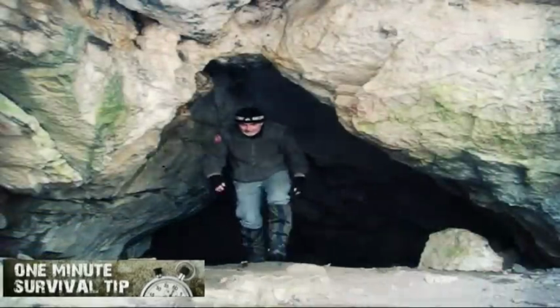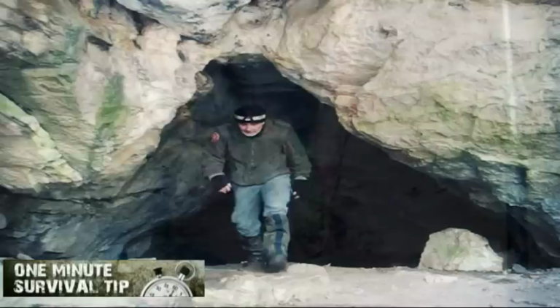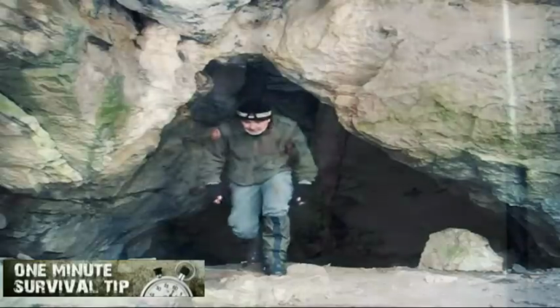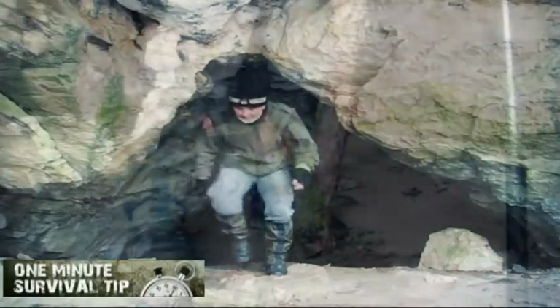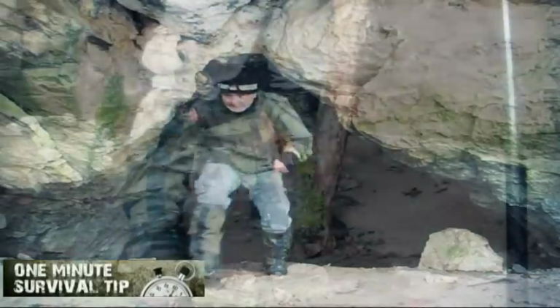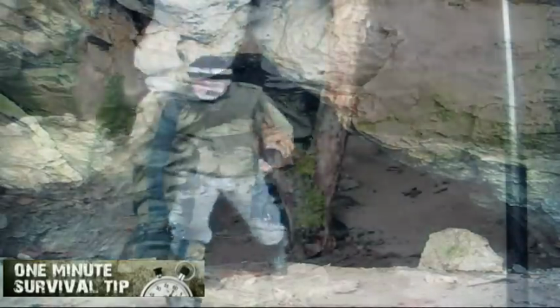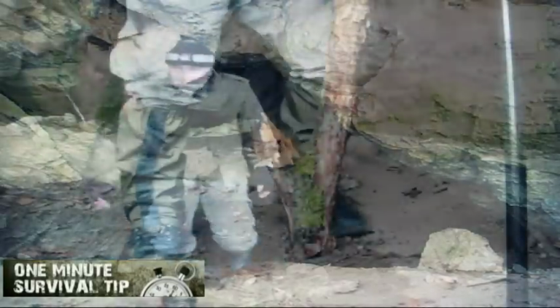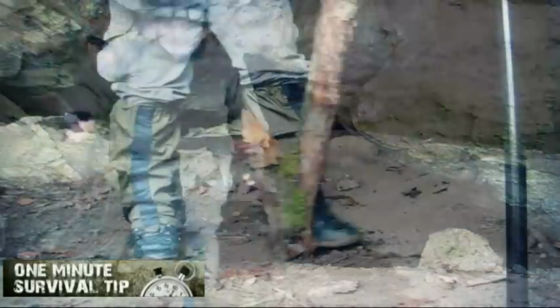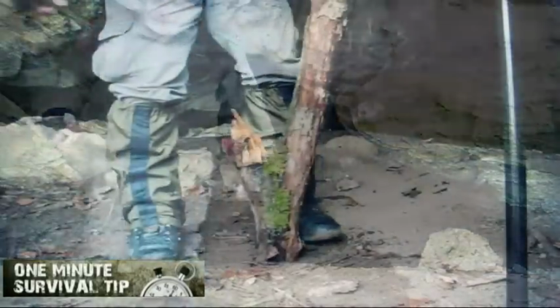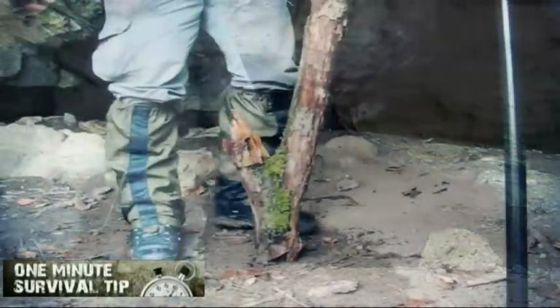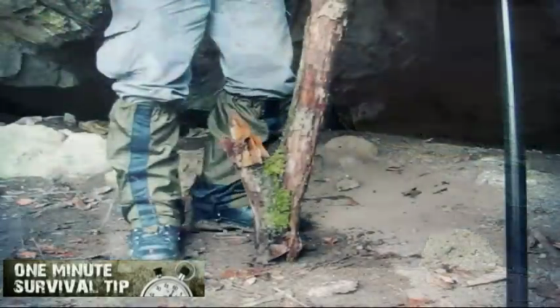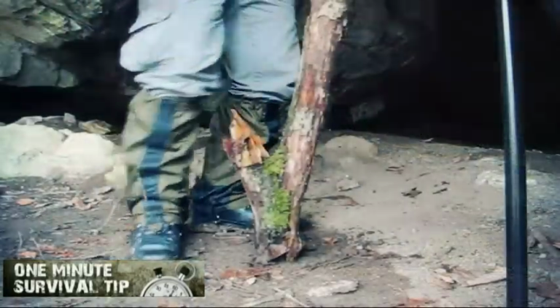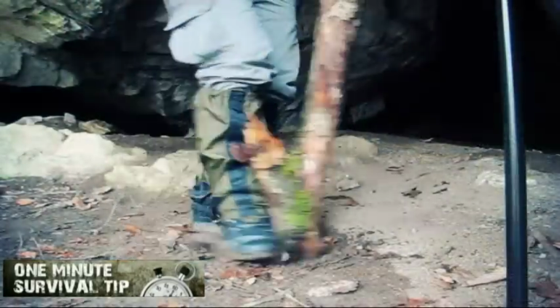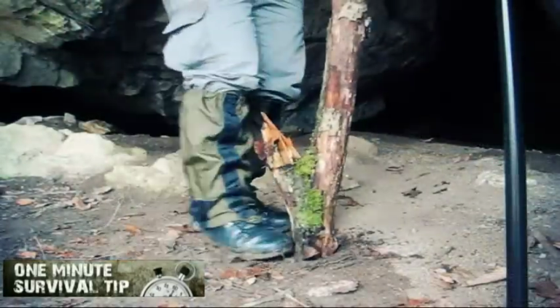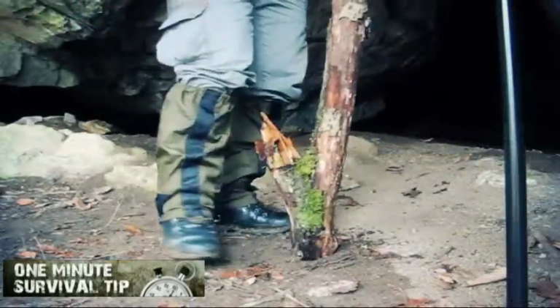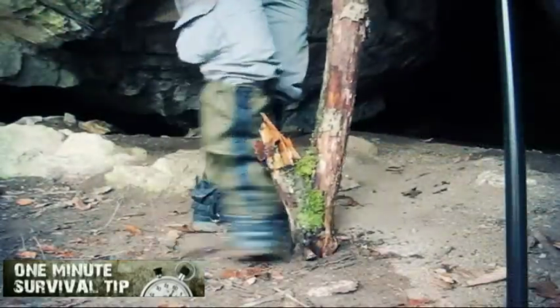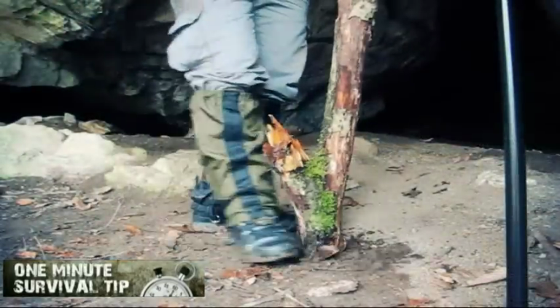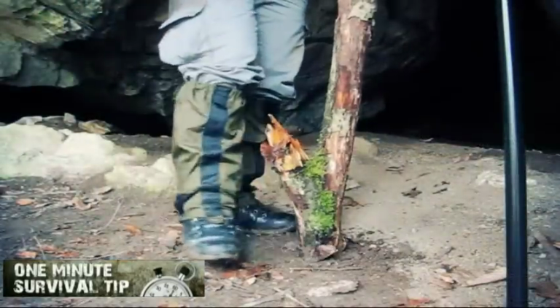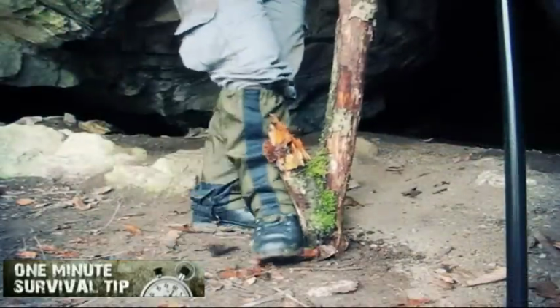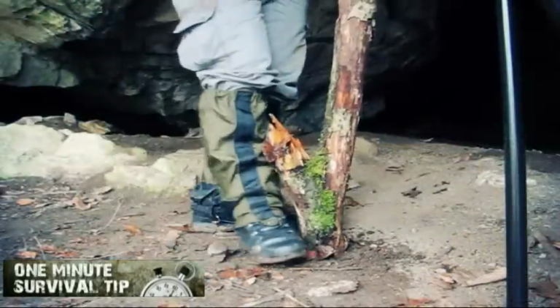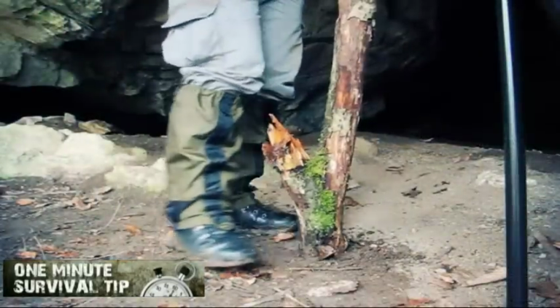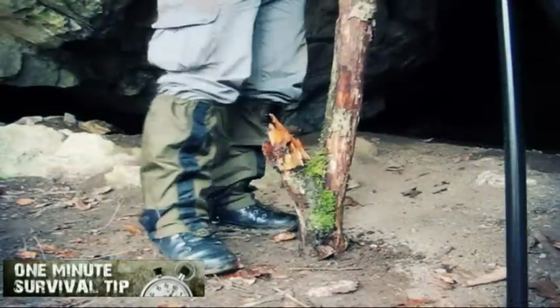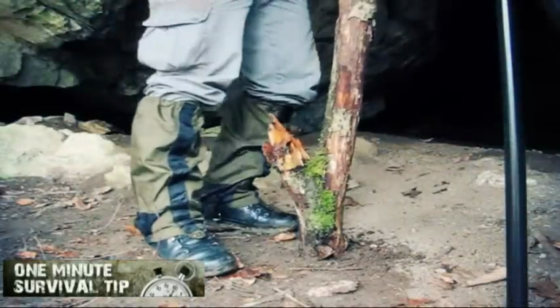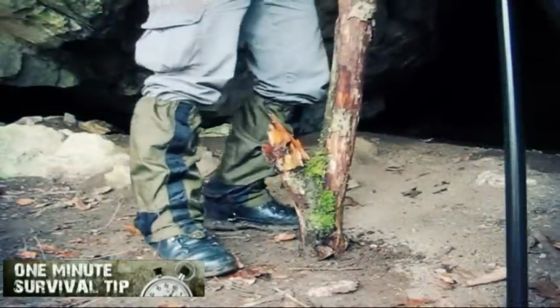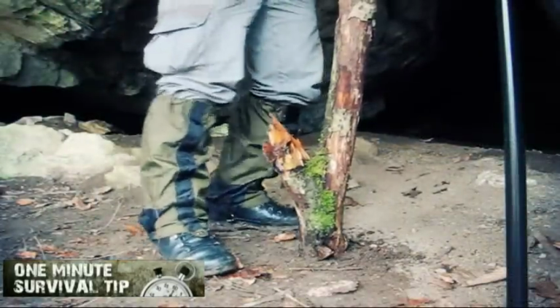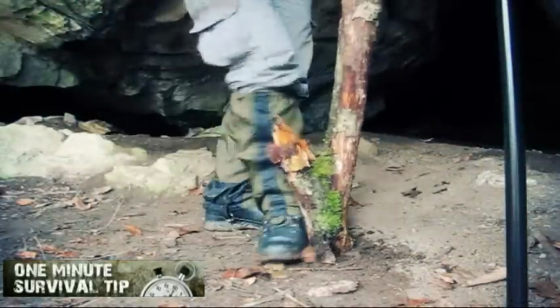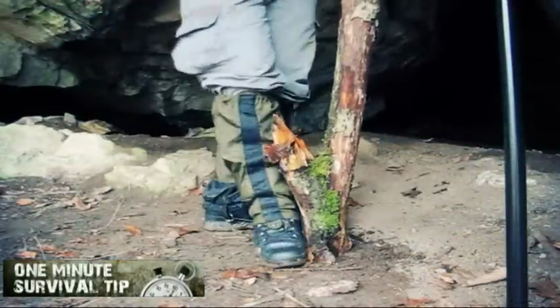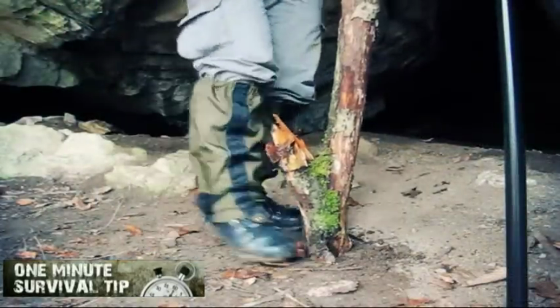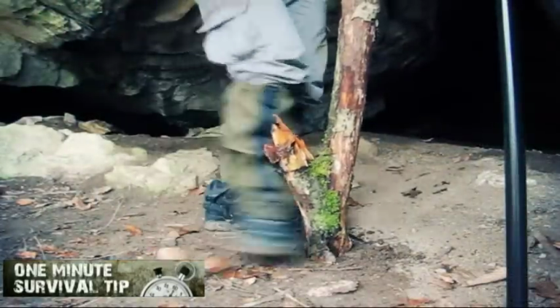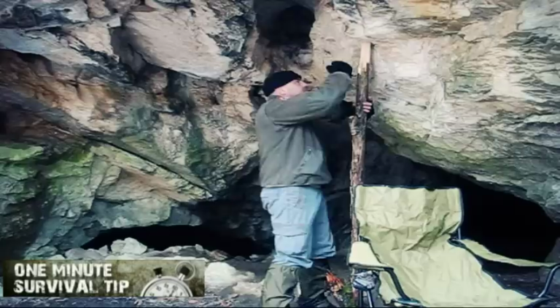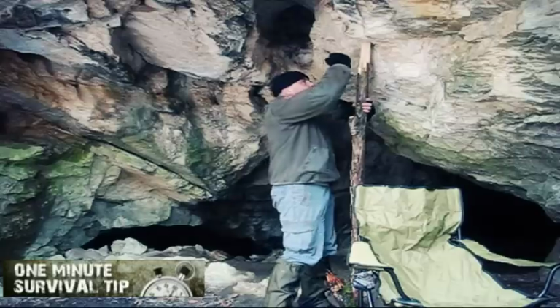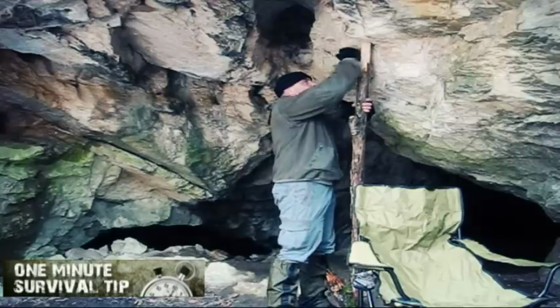This time, how to create a warm environment. Snakes 1 minute survival tip.